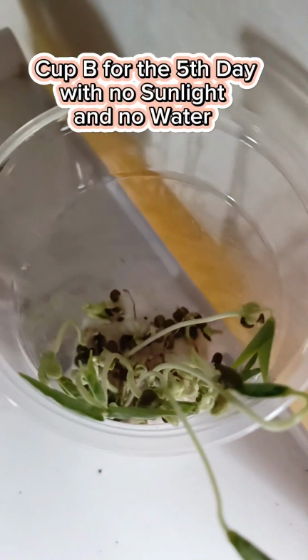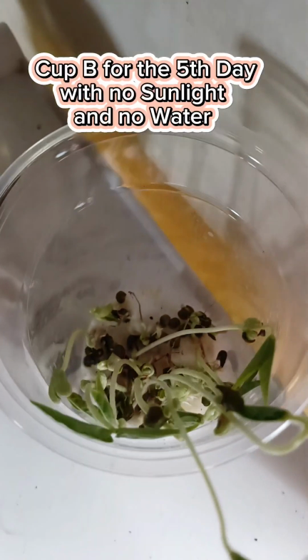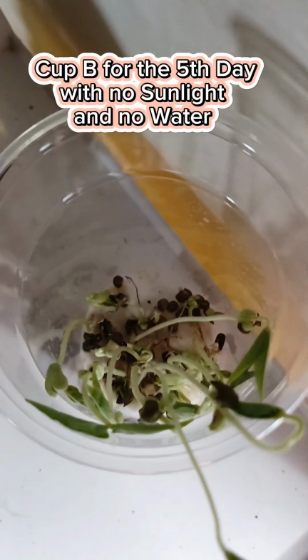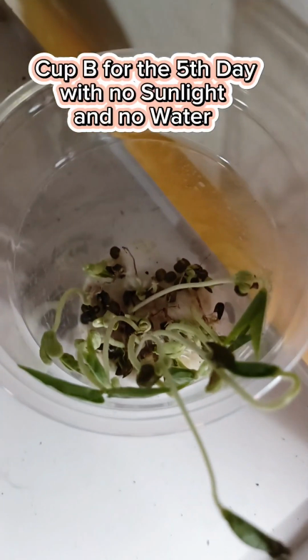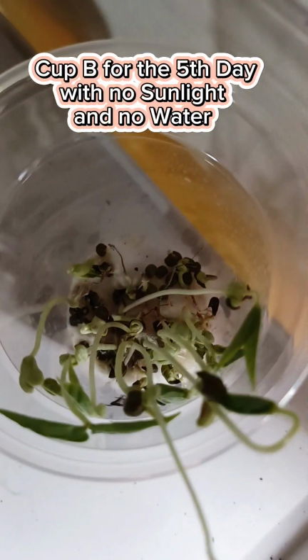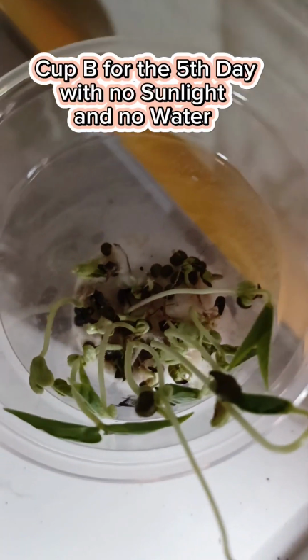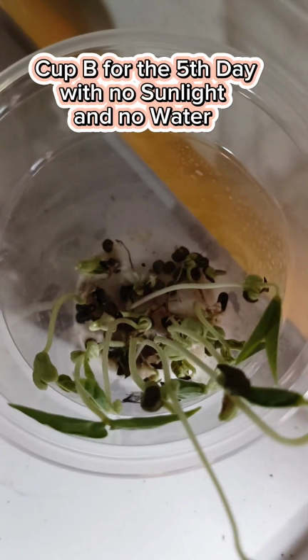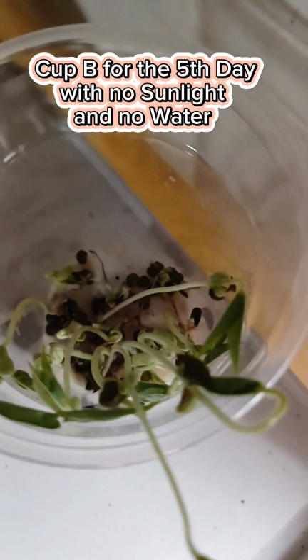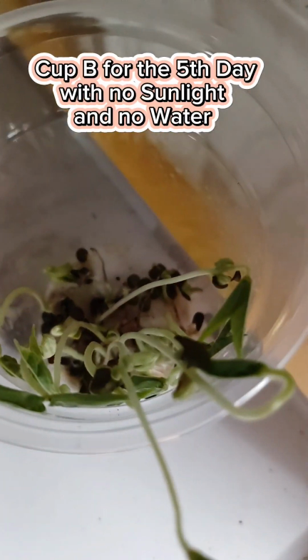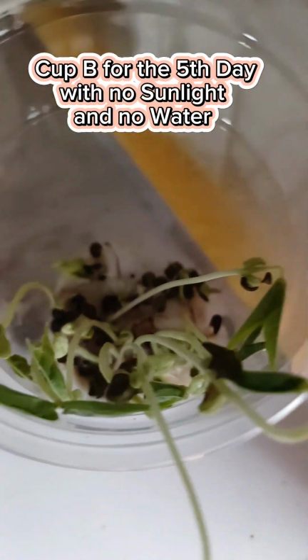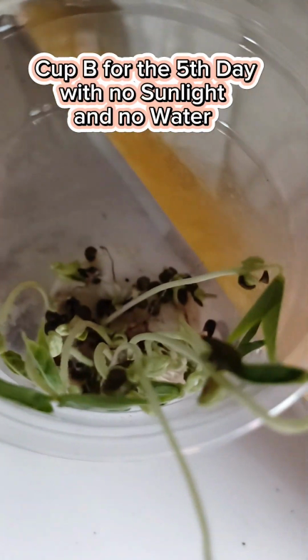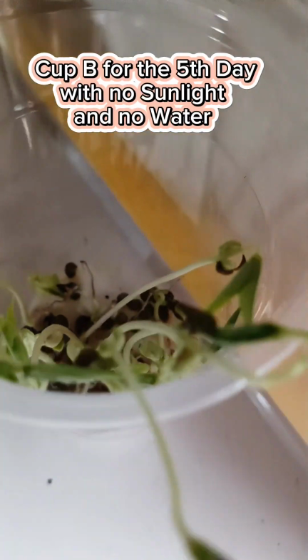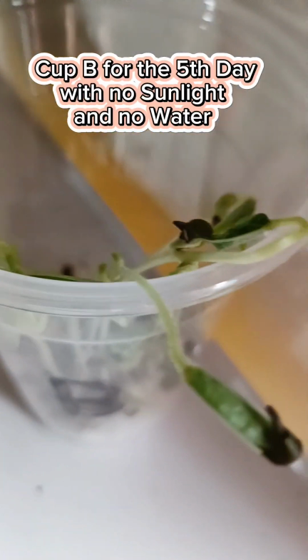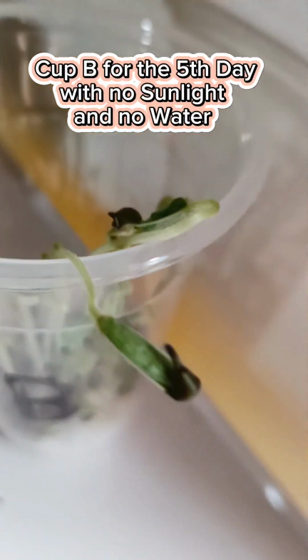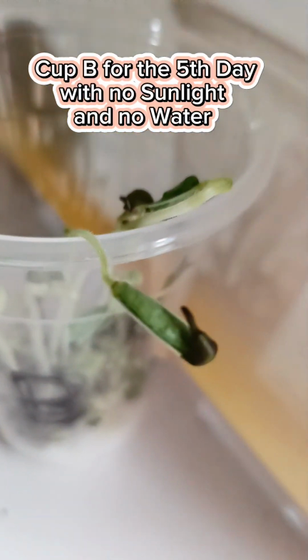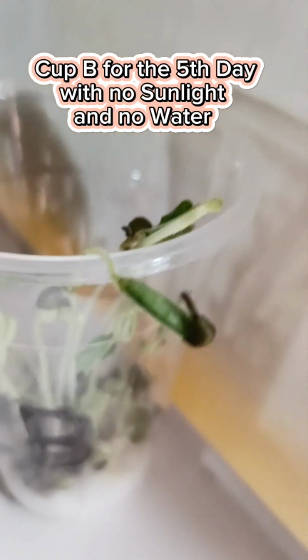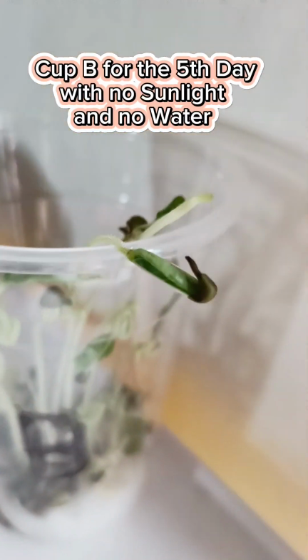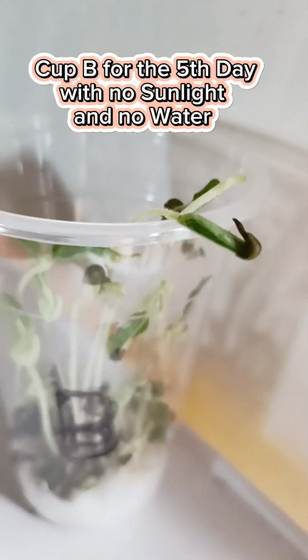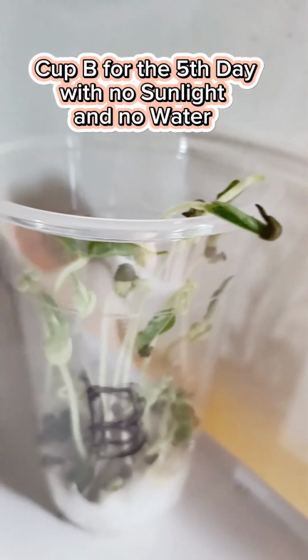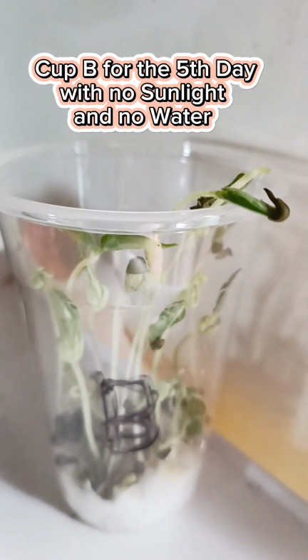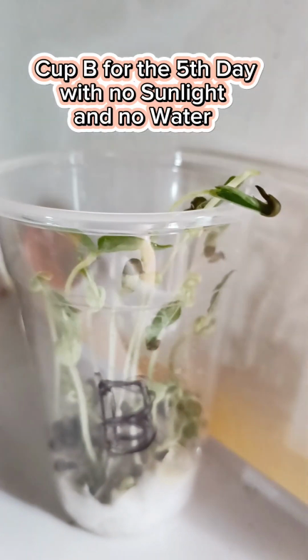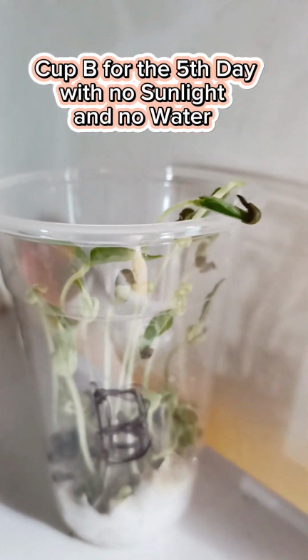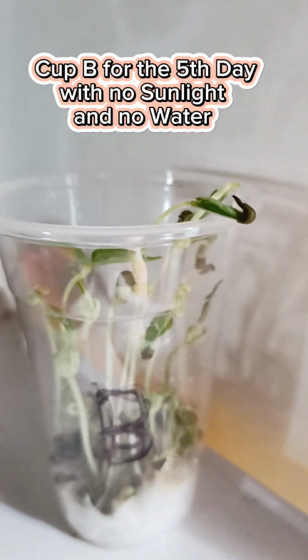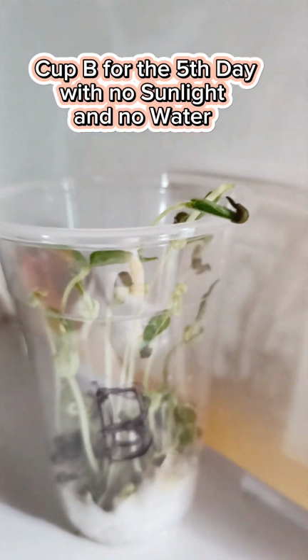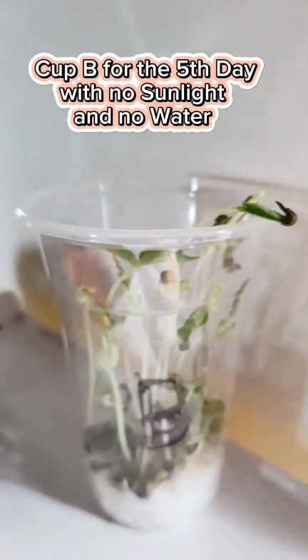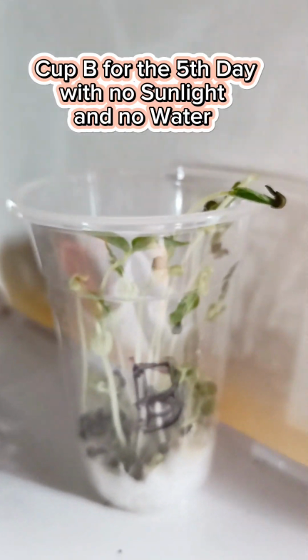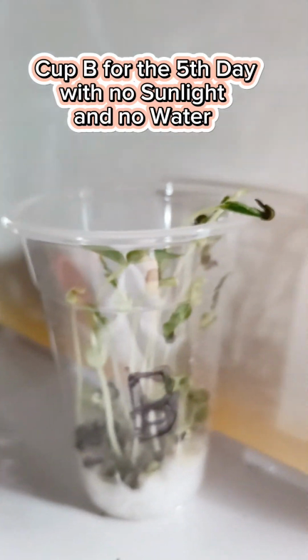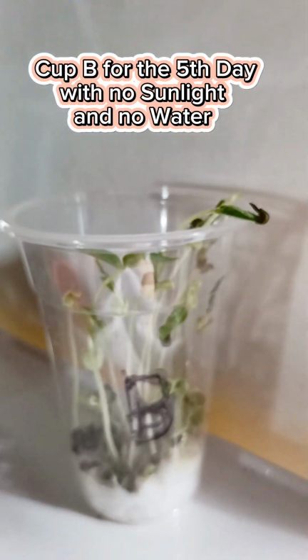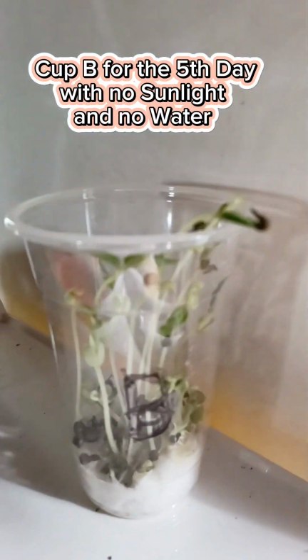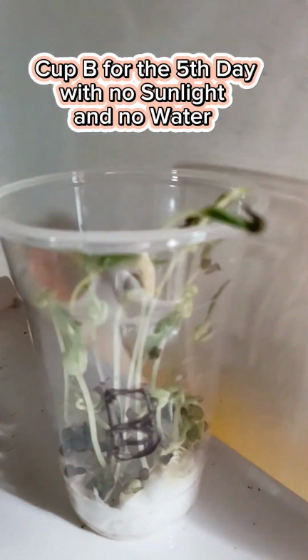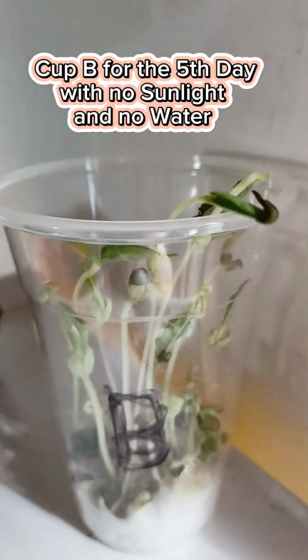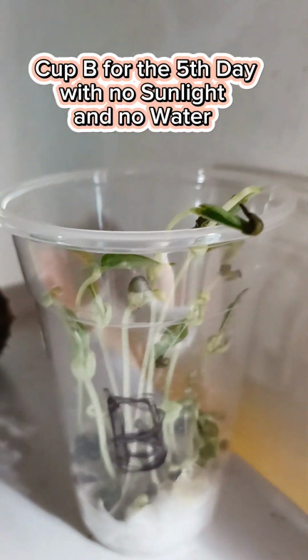This is our plant observation for the fifth day. With sunlight and no water, the leaves are growing but not as healthy as cup A.